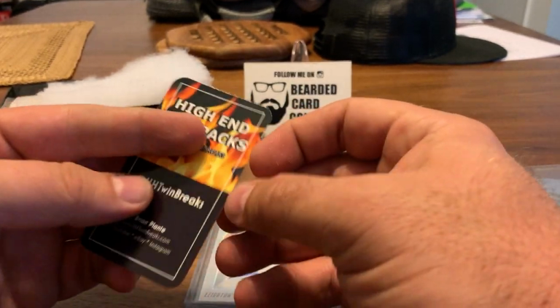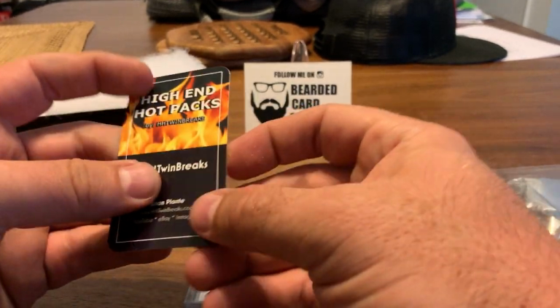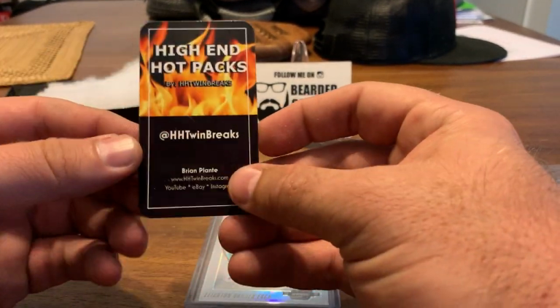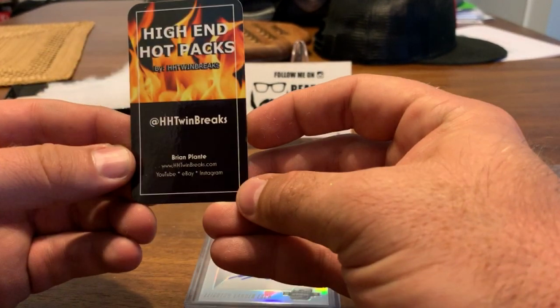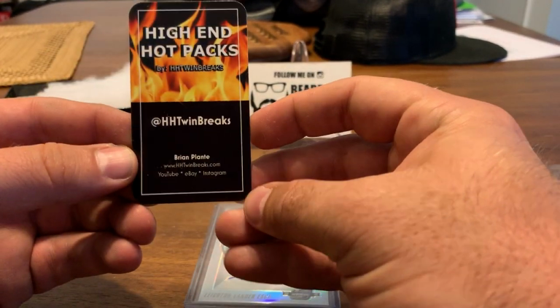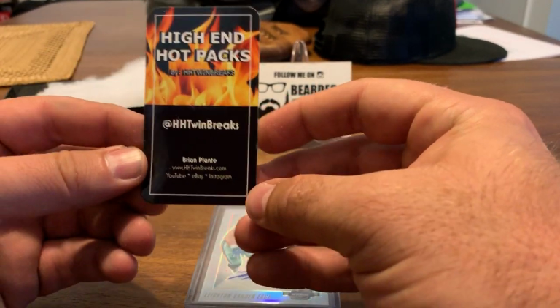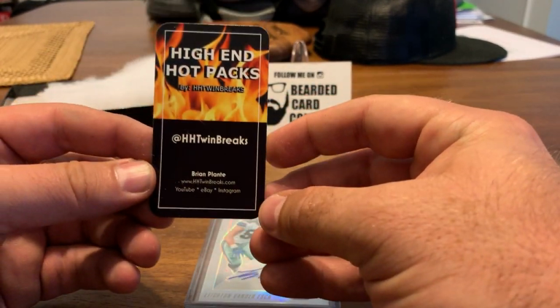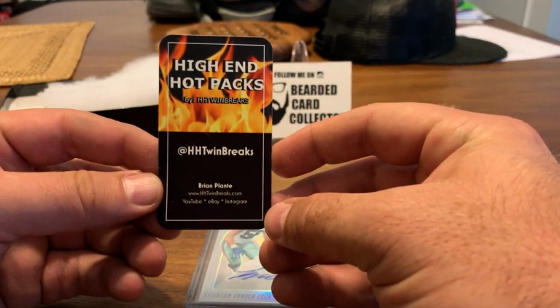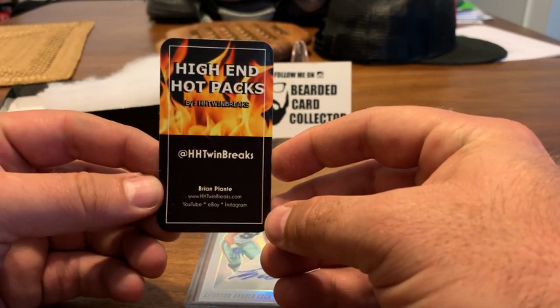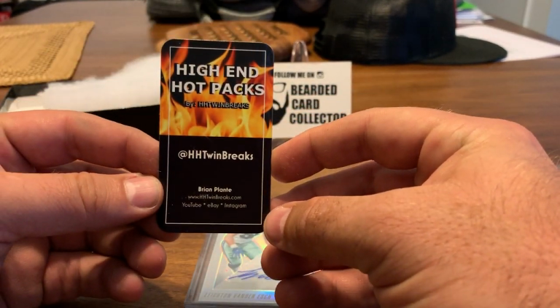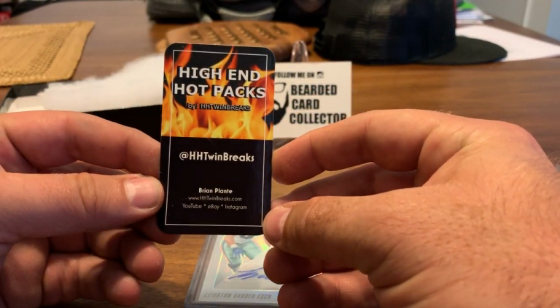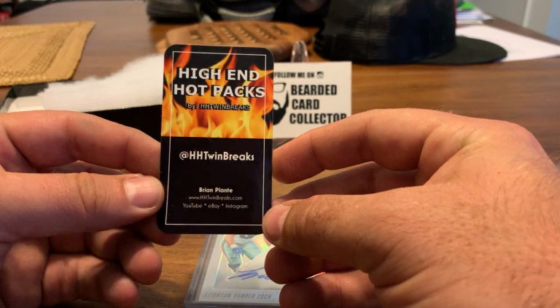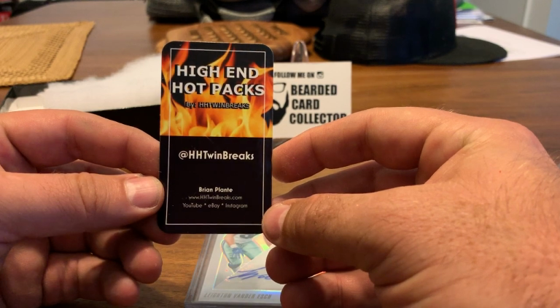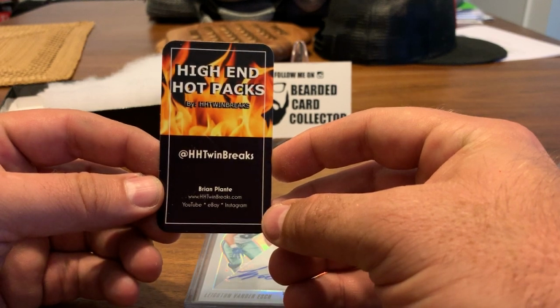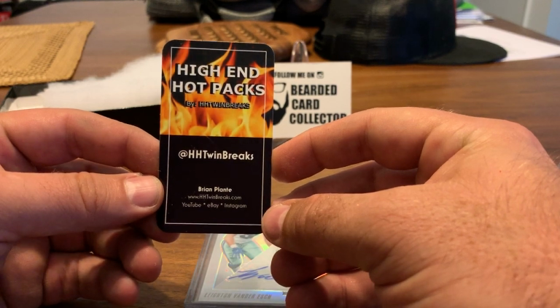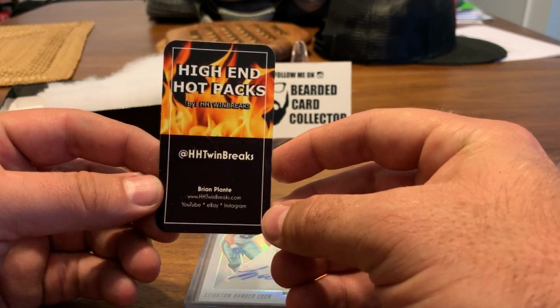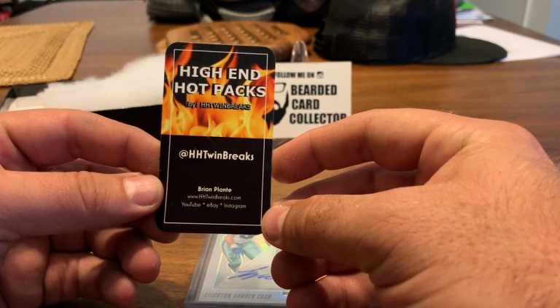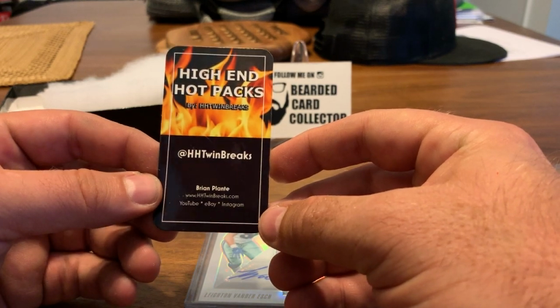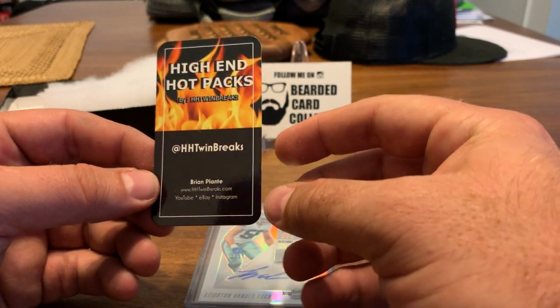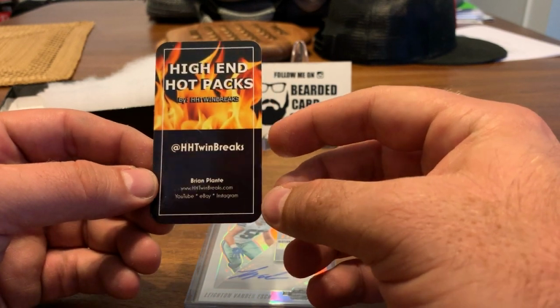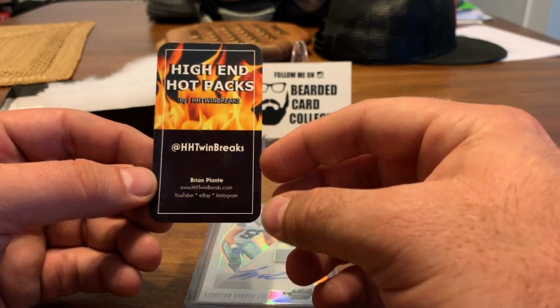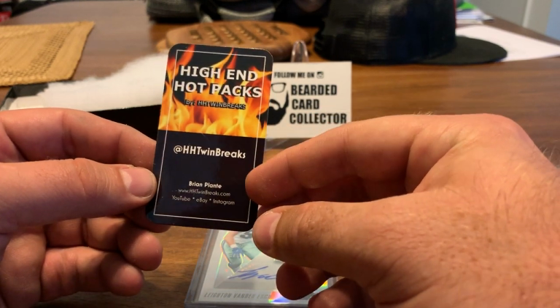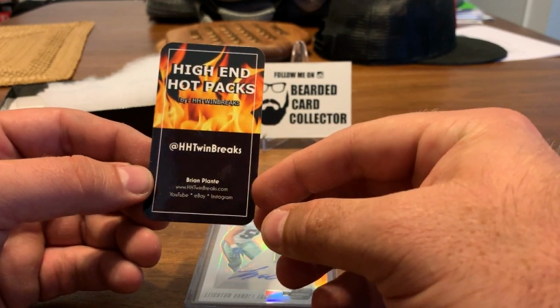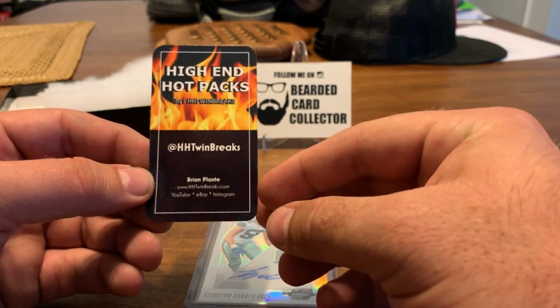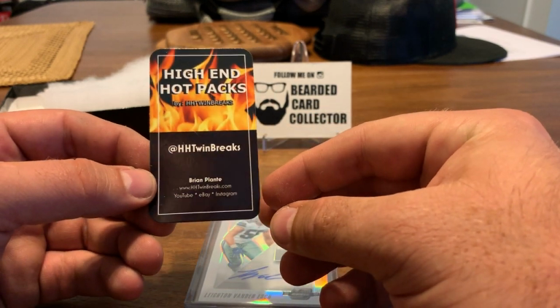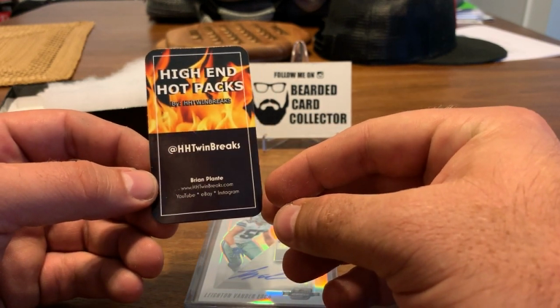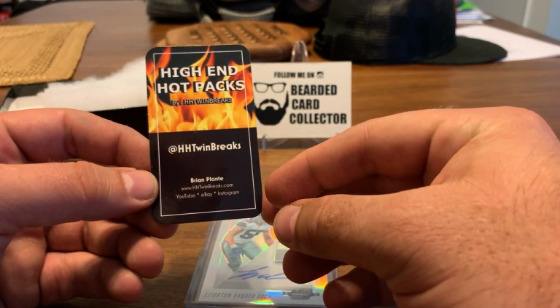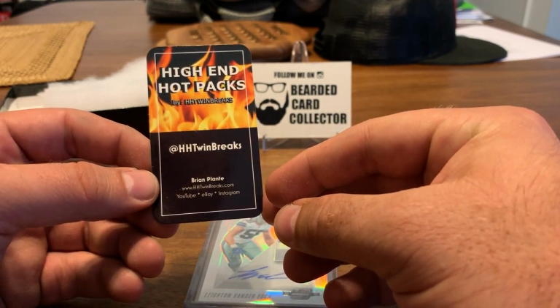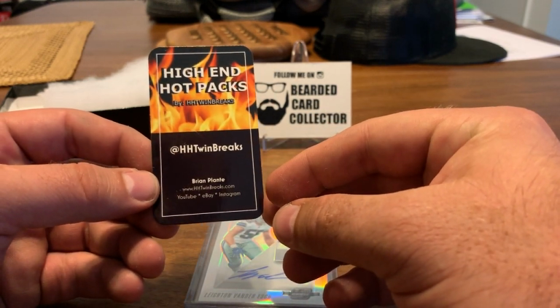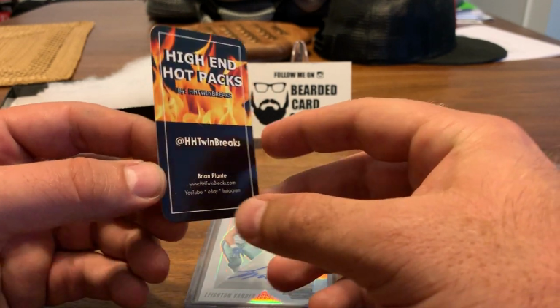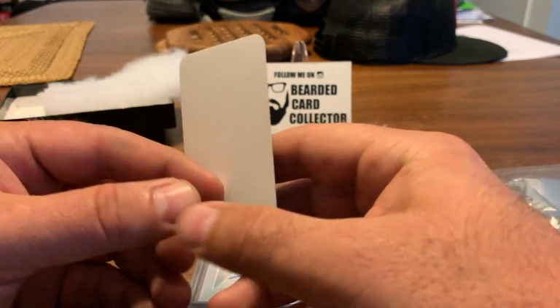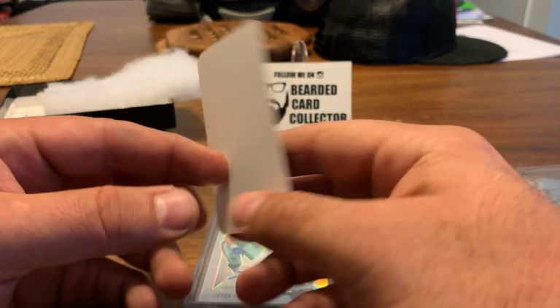If you guys don't already know — I forgot to show this — High End Hot Packs, hhtwin breaks is his handle. Check him out on YouTube, eBay, and Instagram.